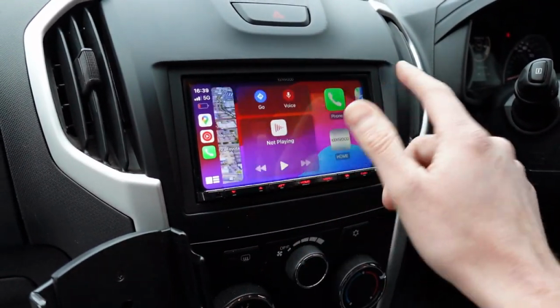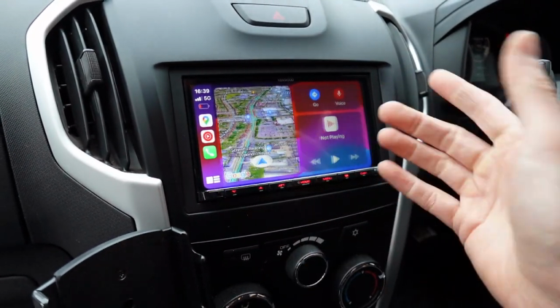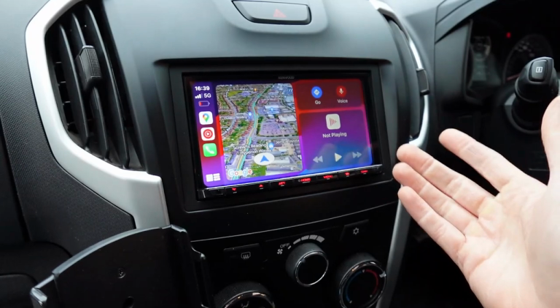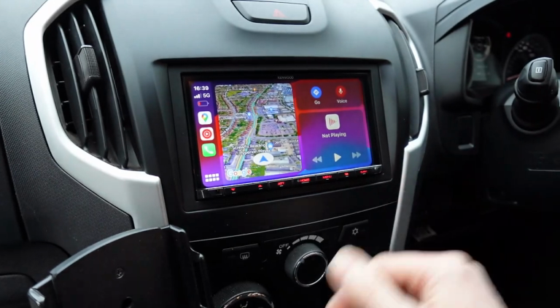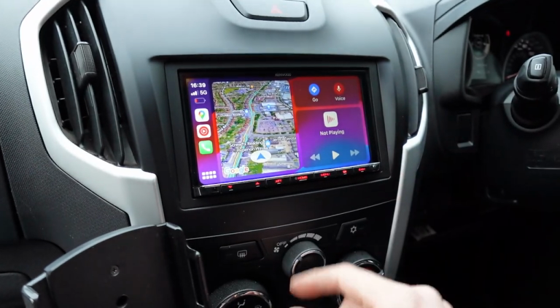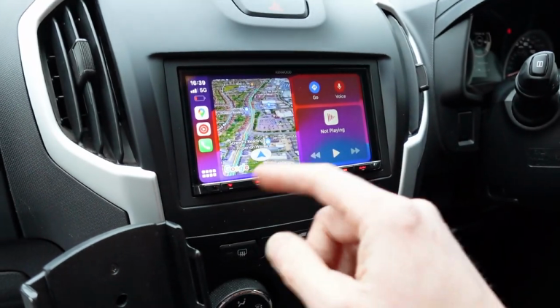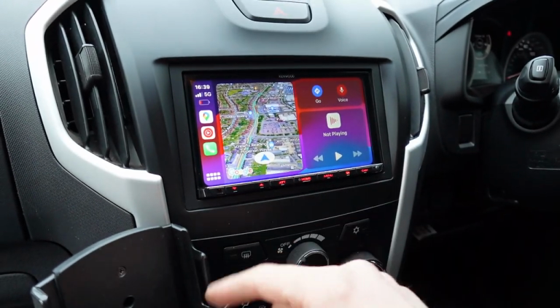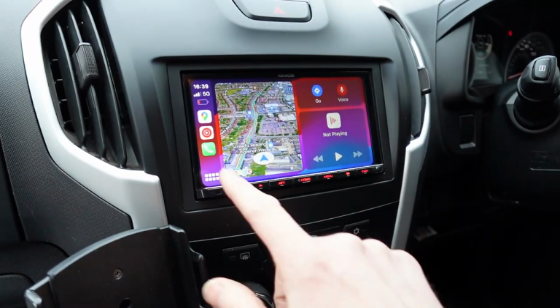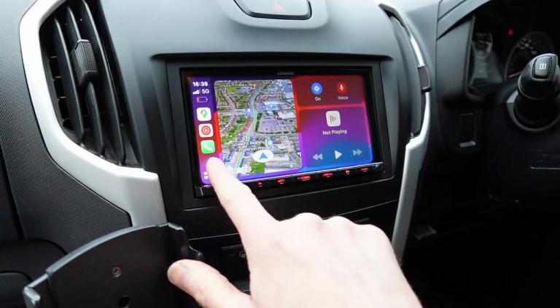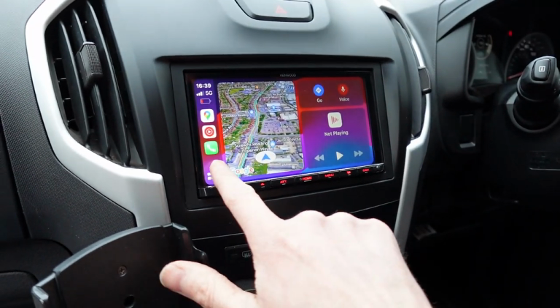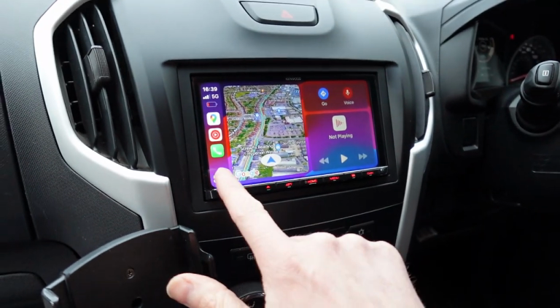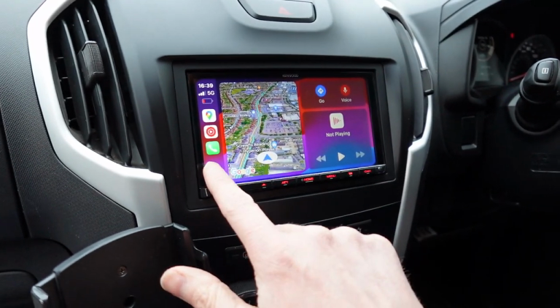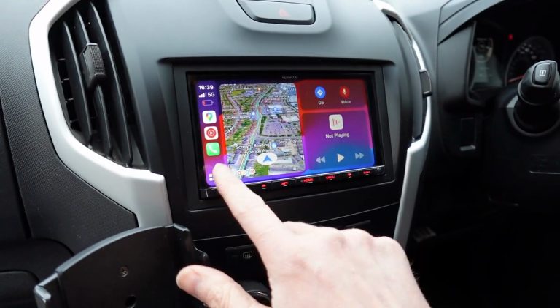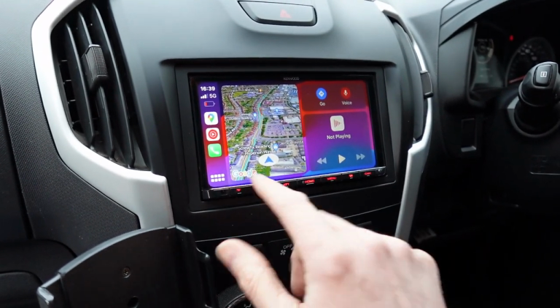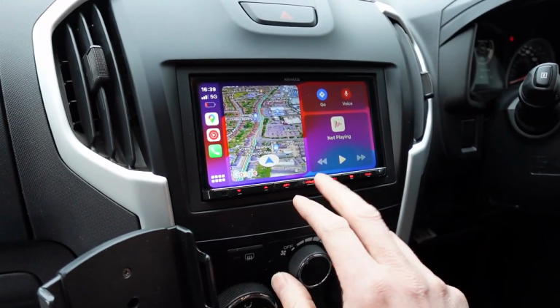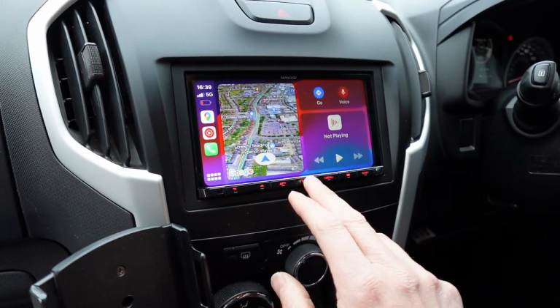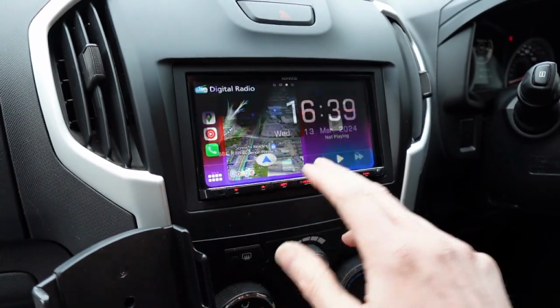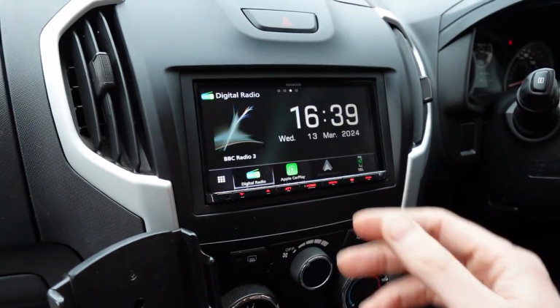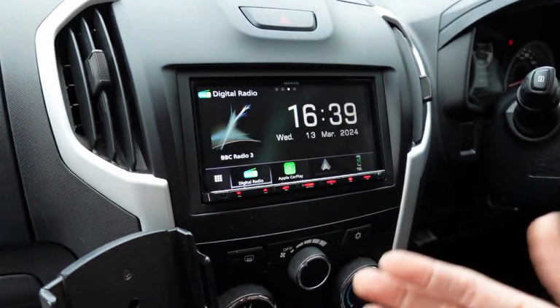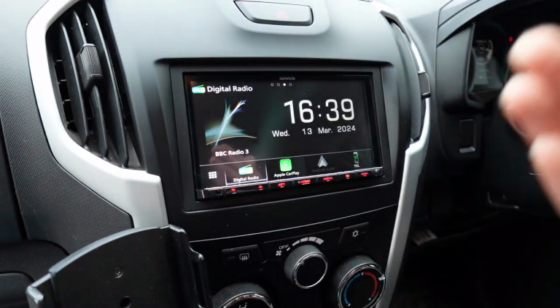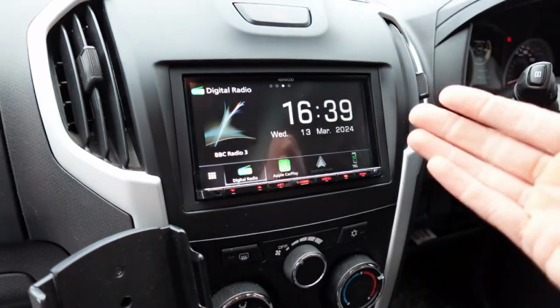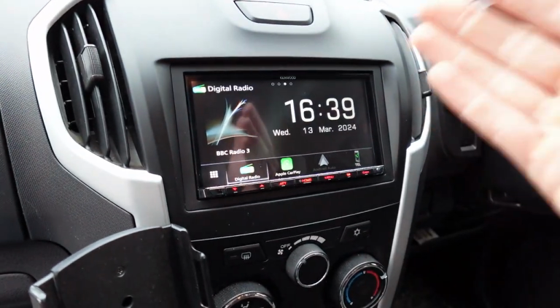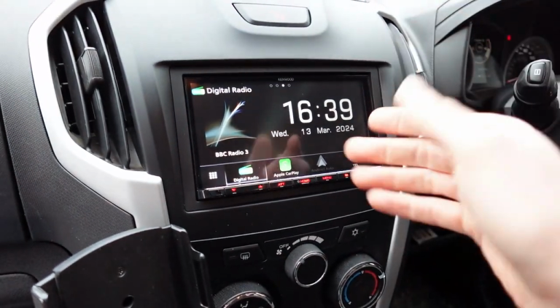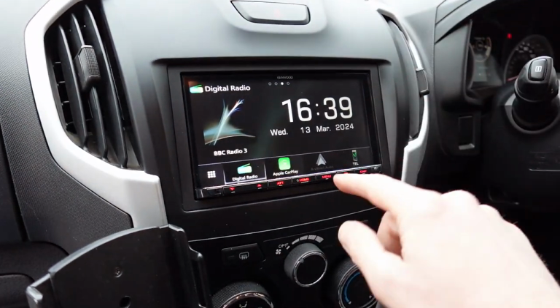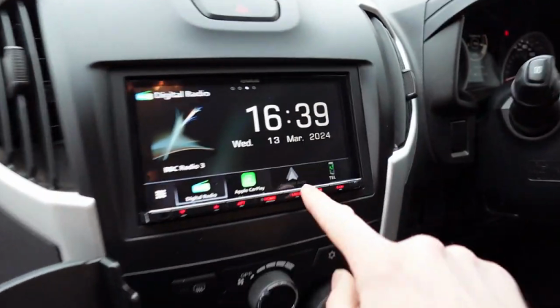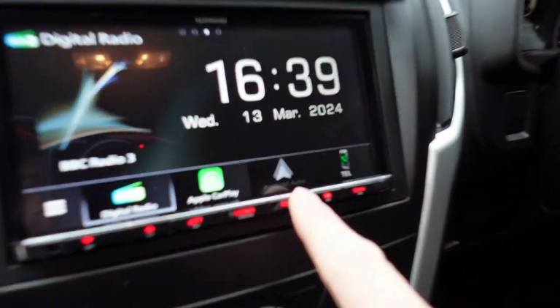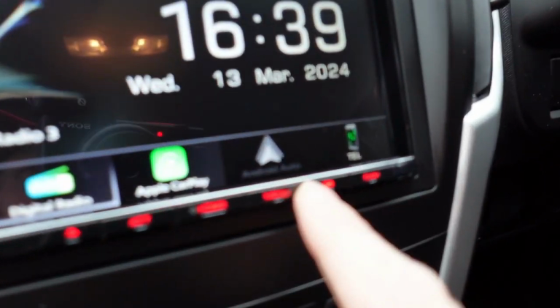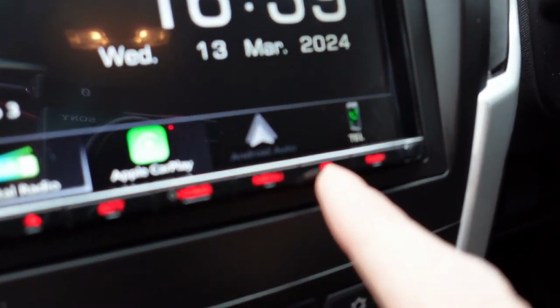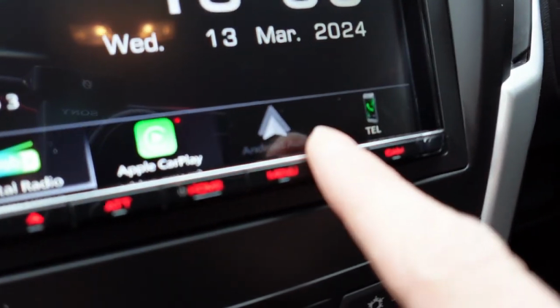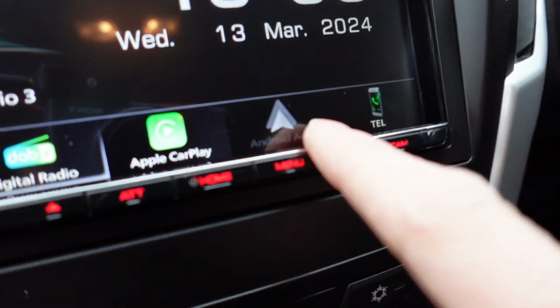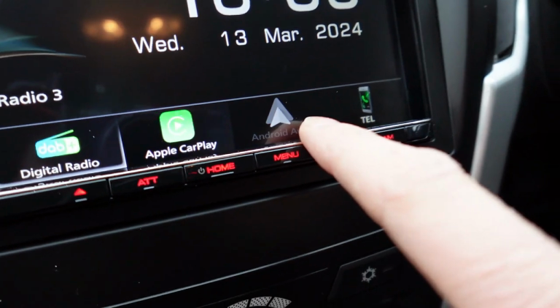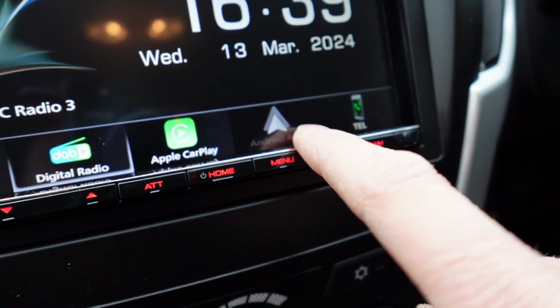CarPlay is extremely intuitive and brilliant. If you're an Android phone user, Android Auto will appear as well.